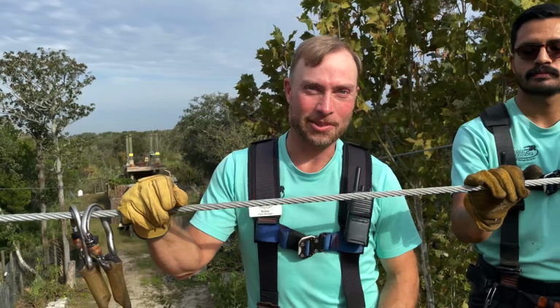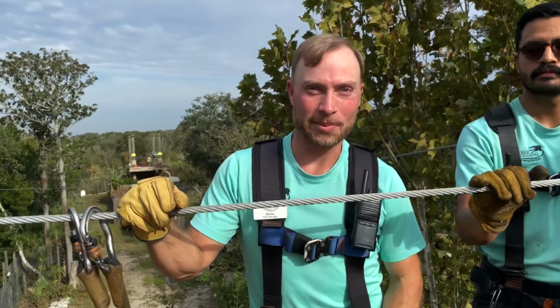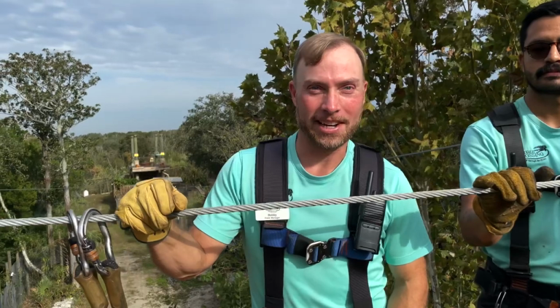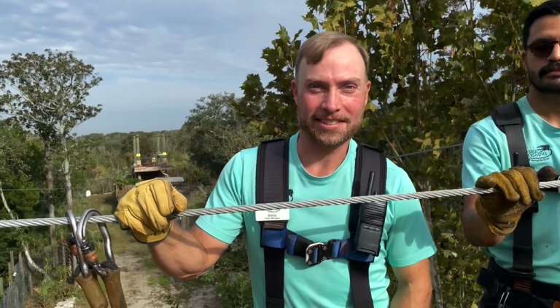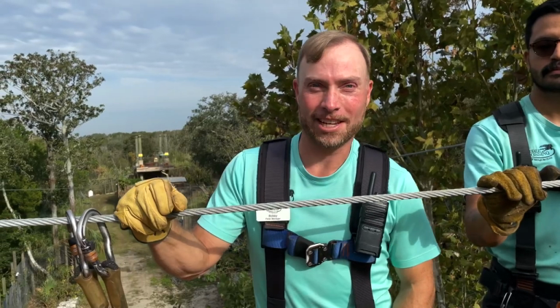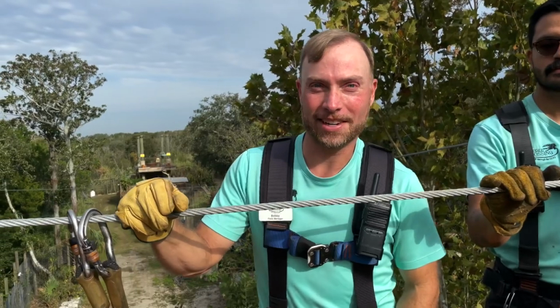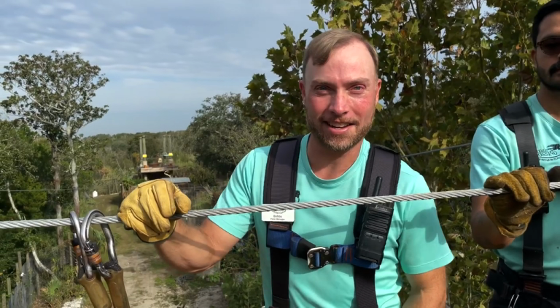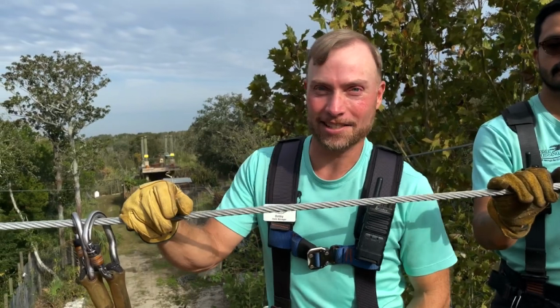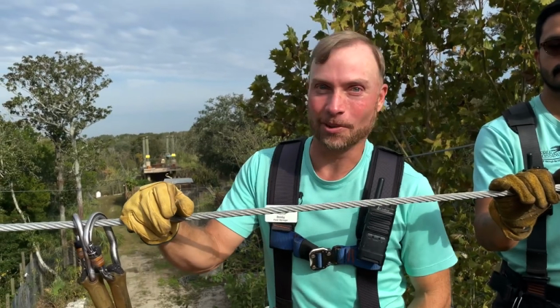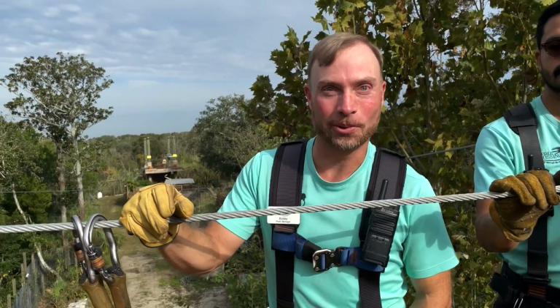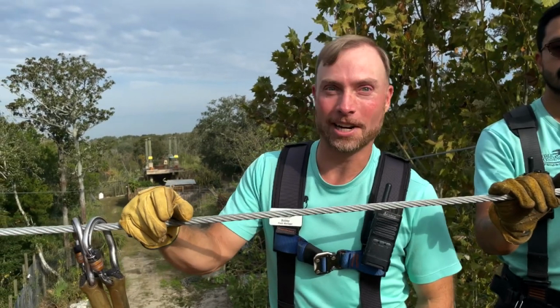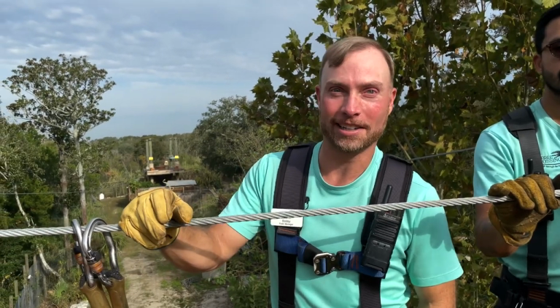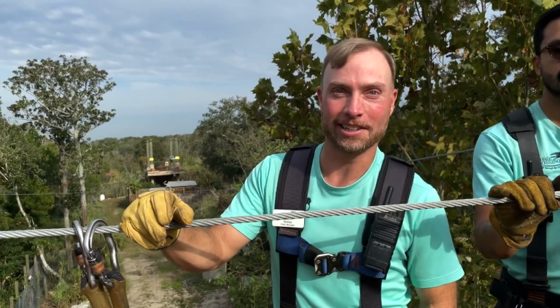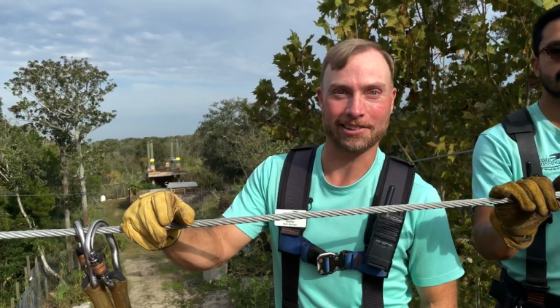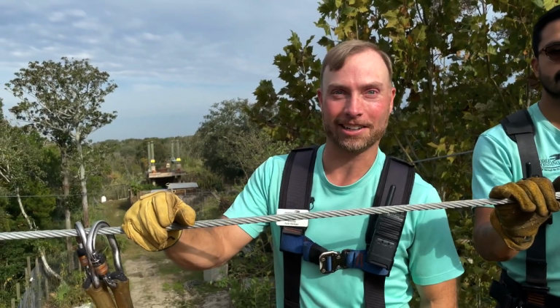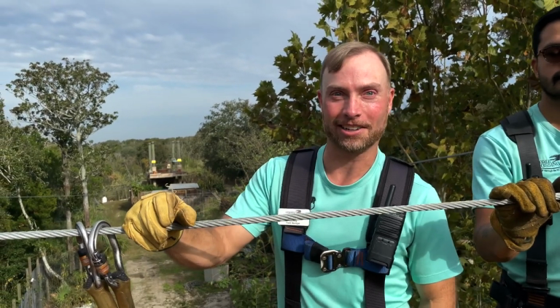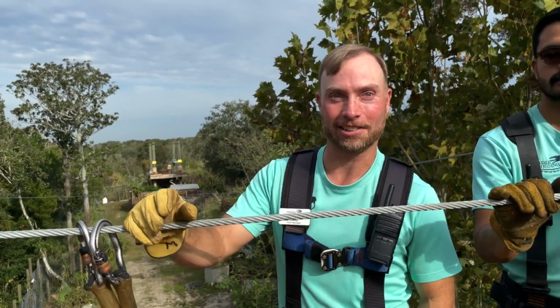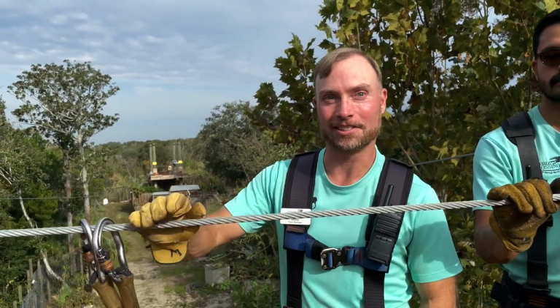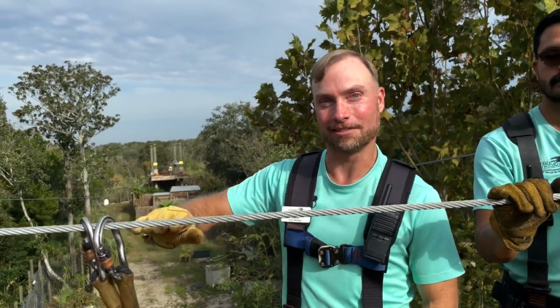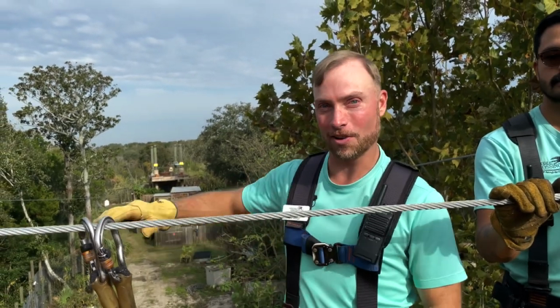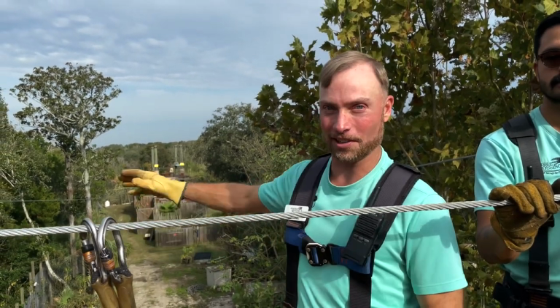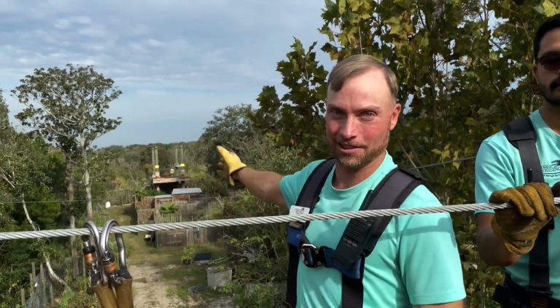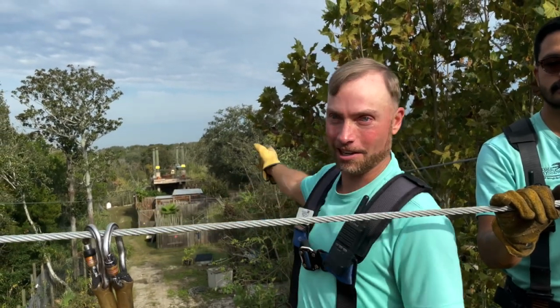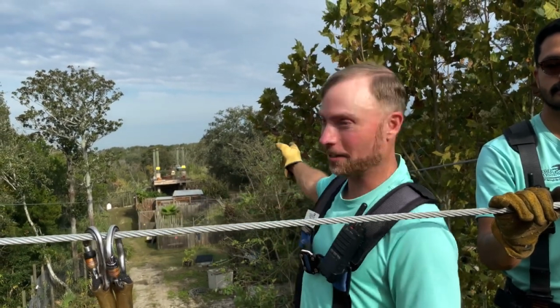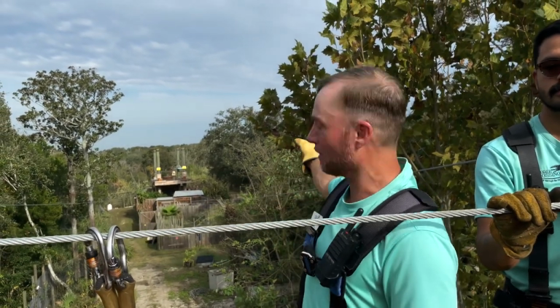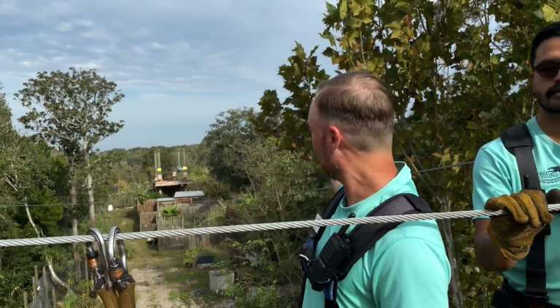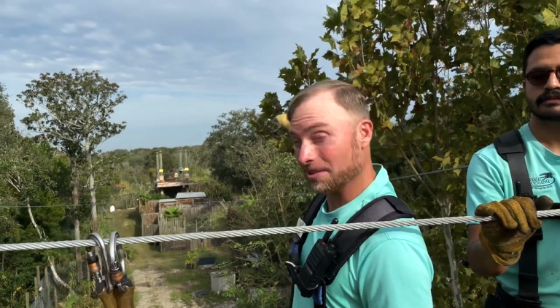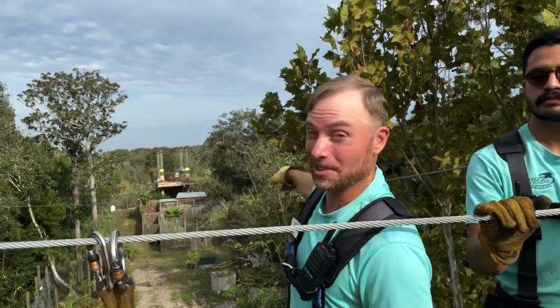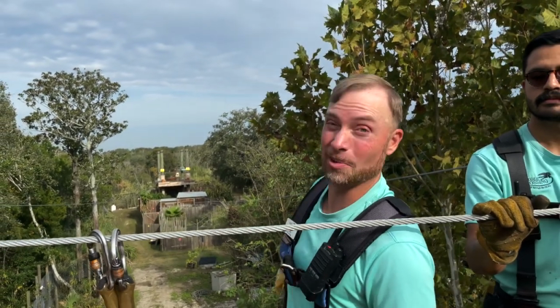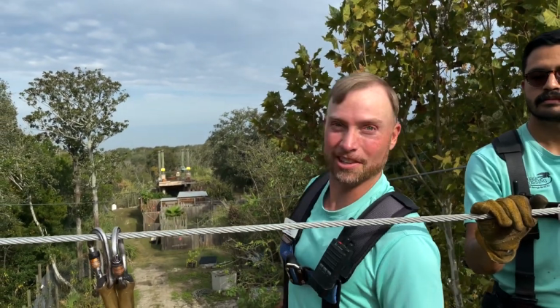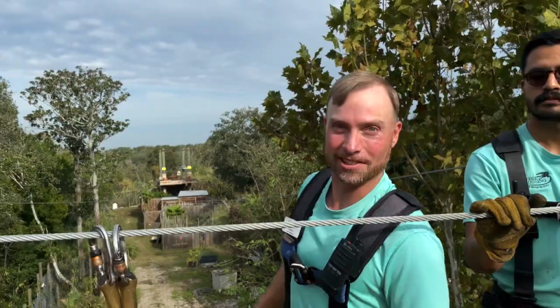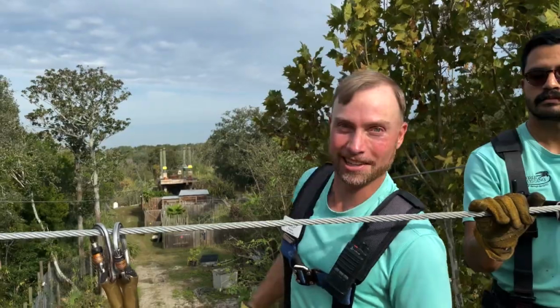Two ziplines side-by-side is a whole new area here at Crocodile Crossing, right over the Nile of Crocodiles there. See you on the other side.